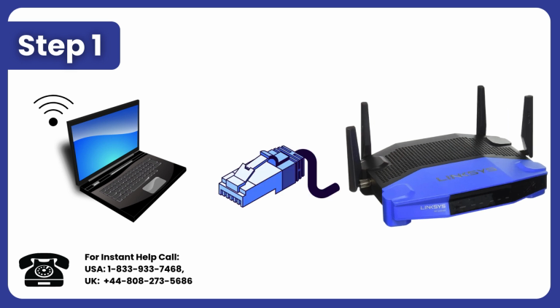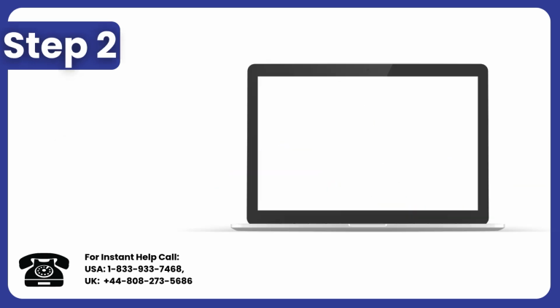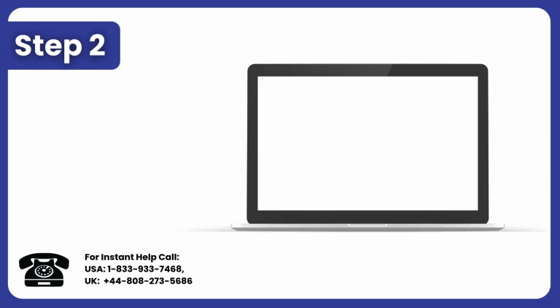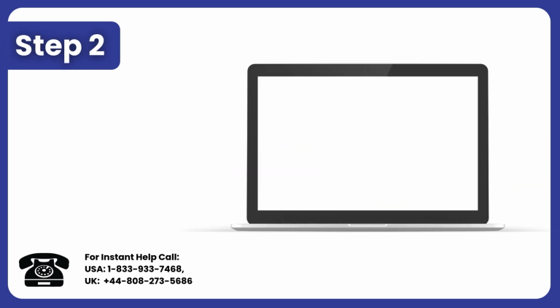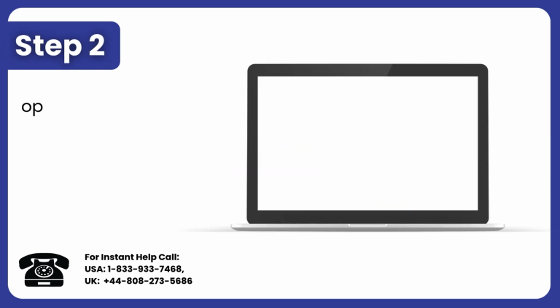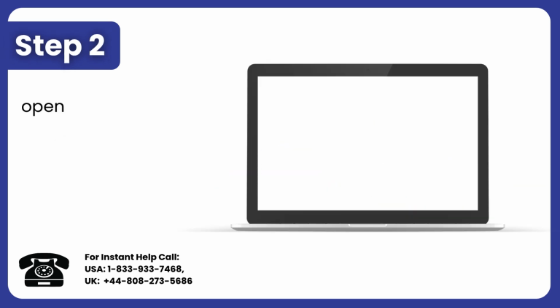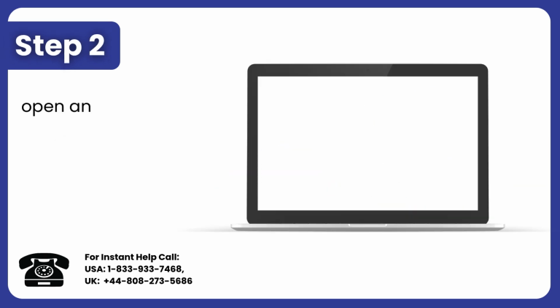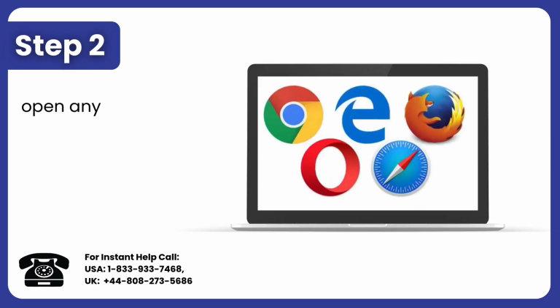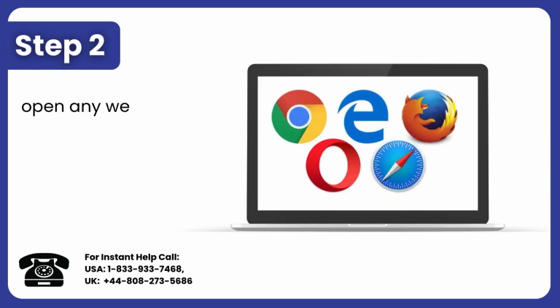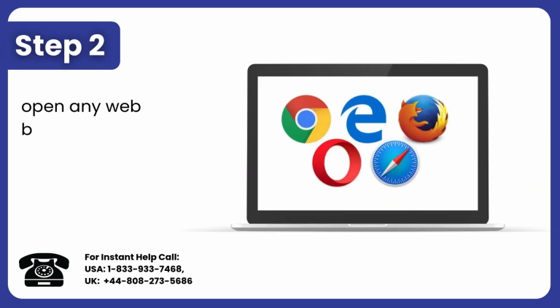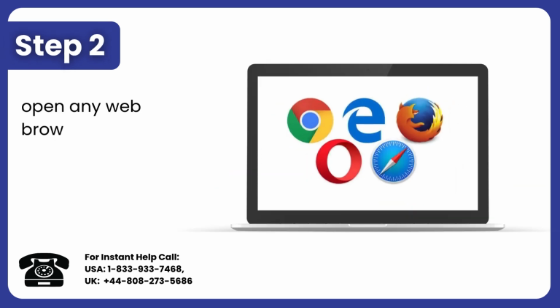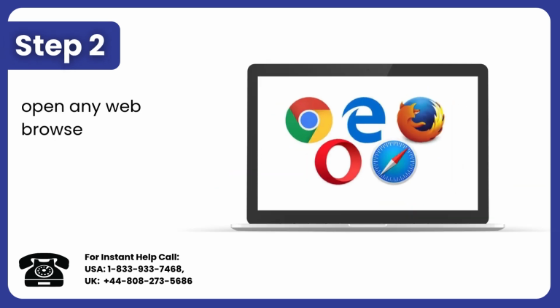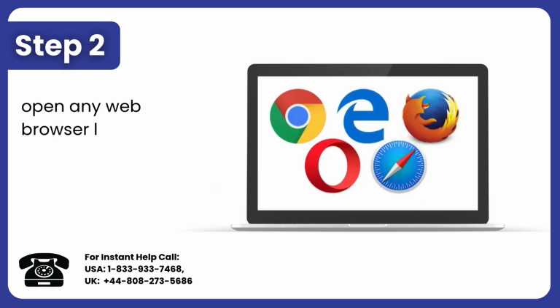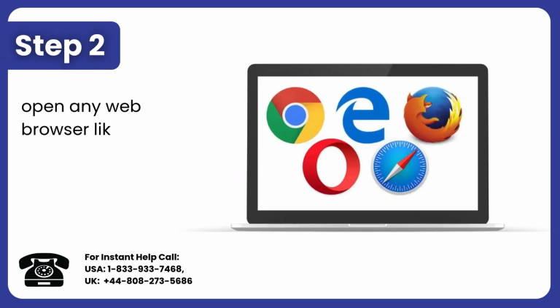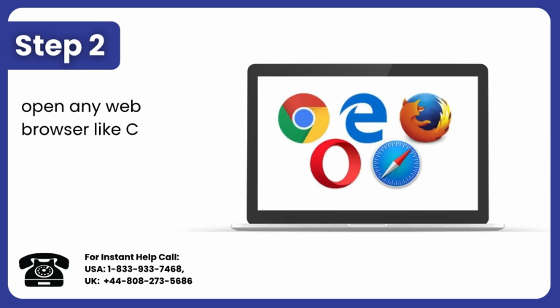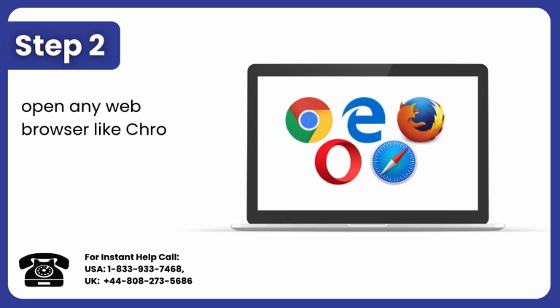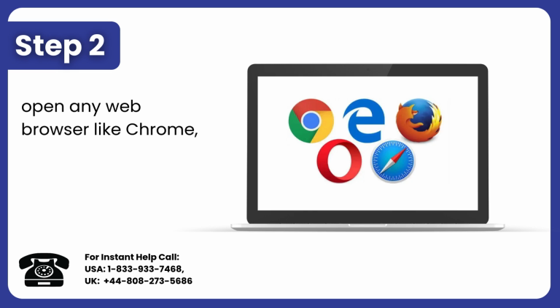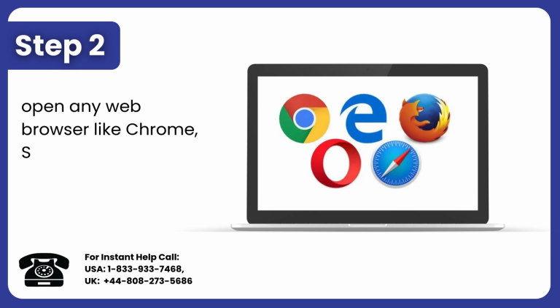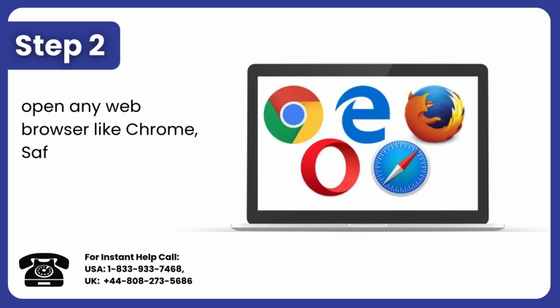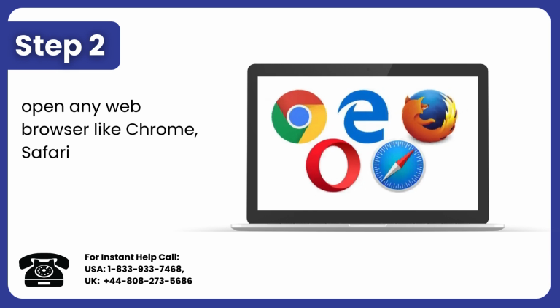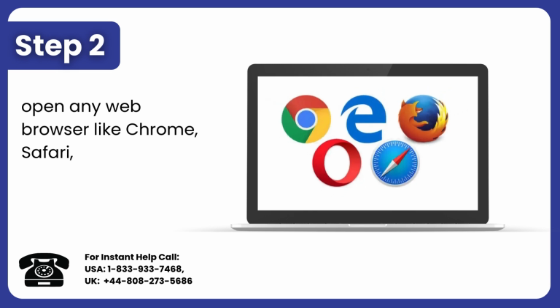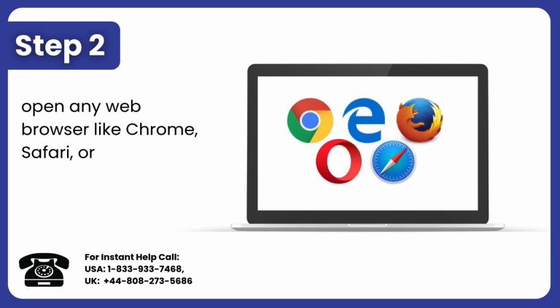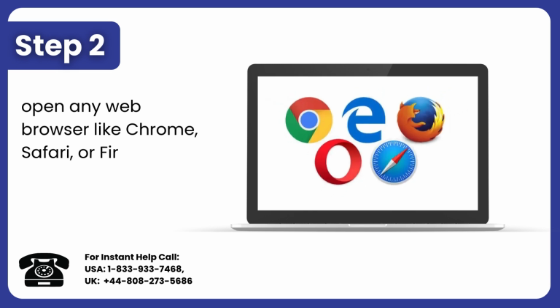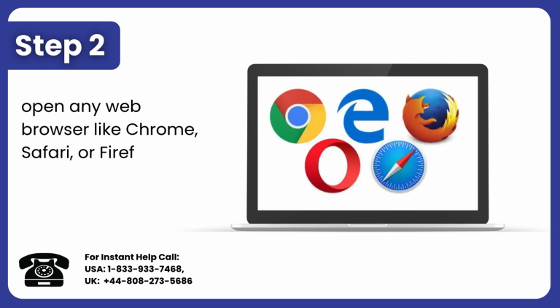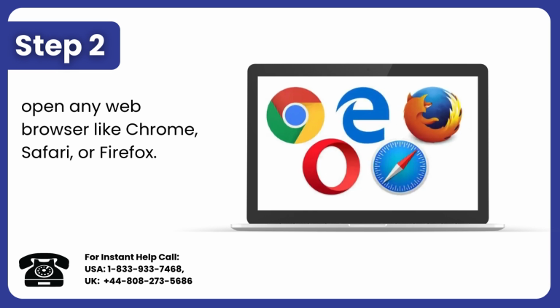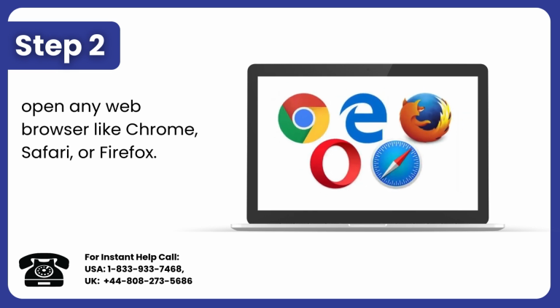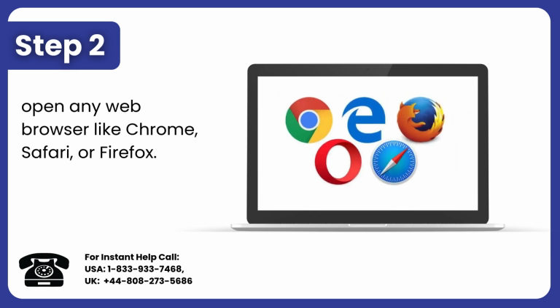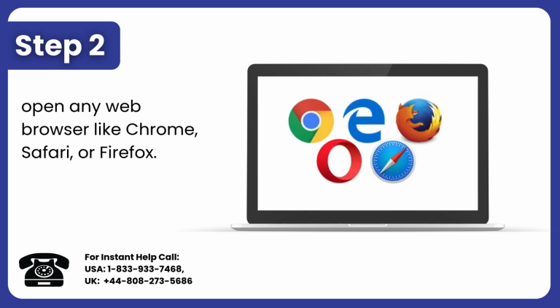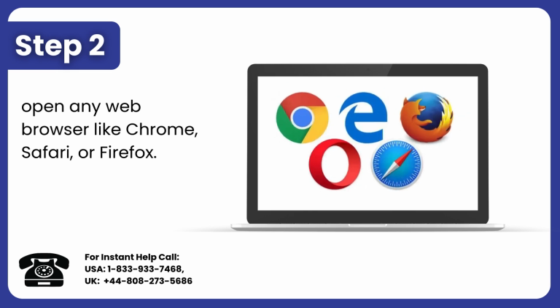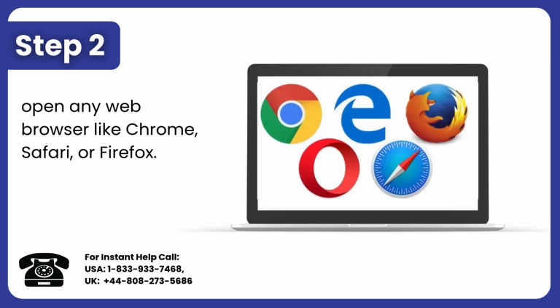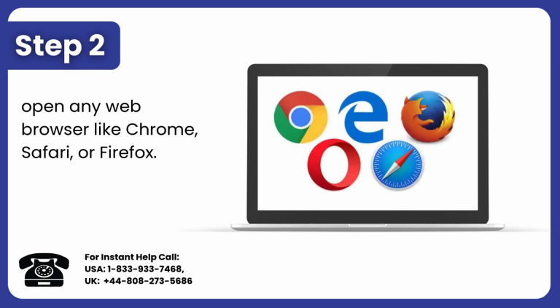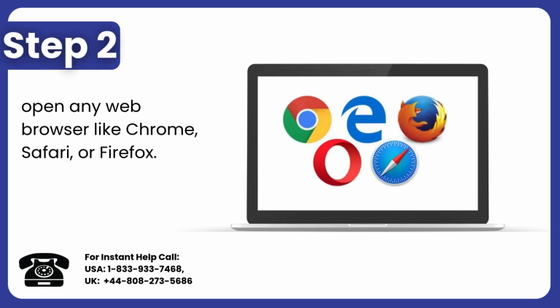Step 2: Open any web browser like Chrome, Safari, or Firefox.